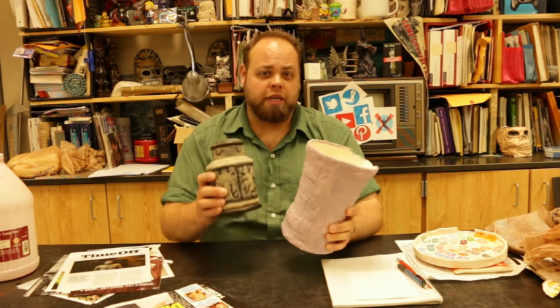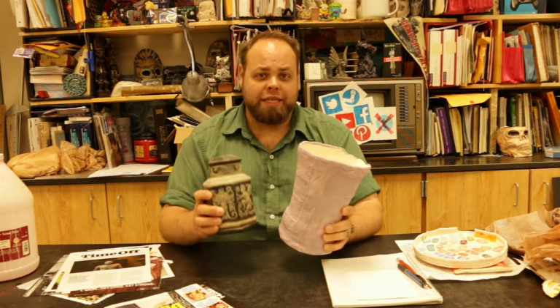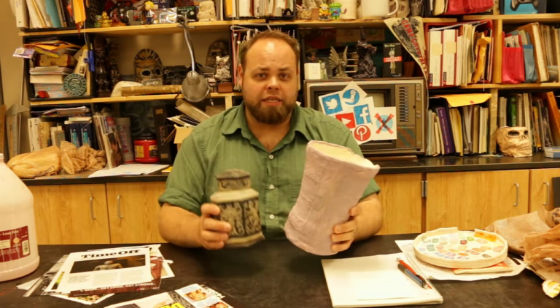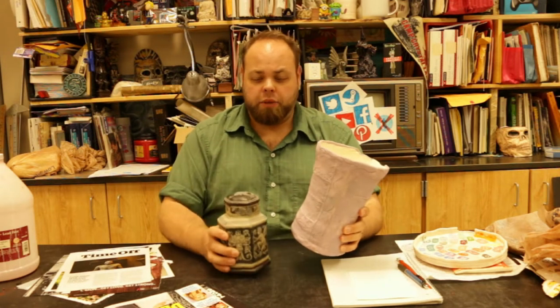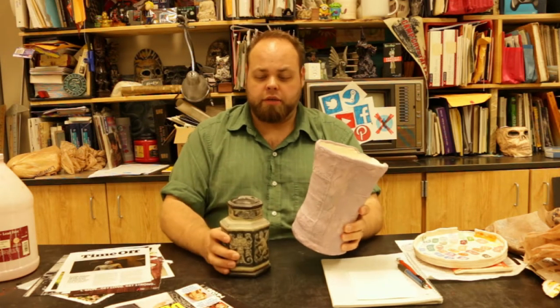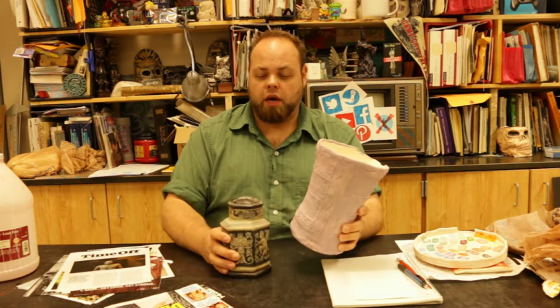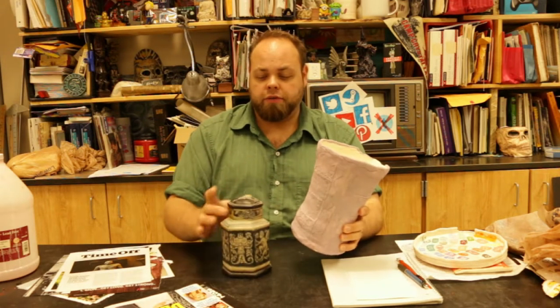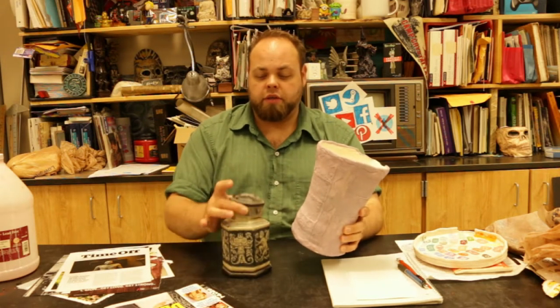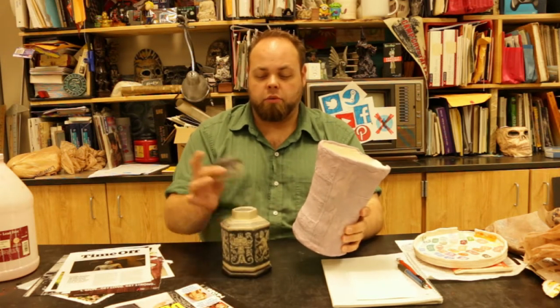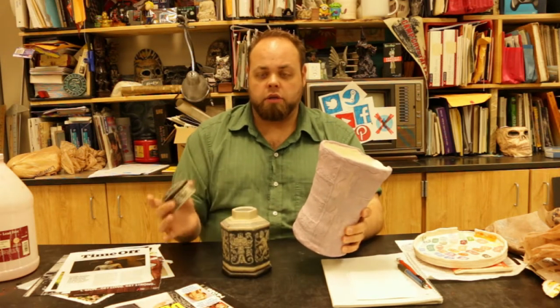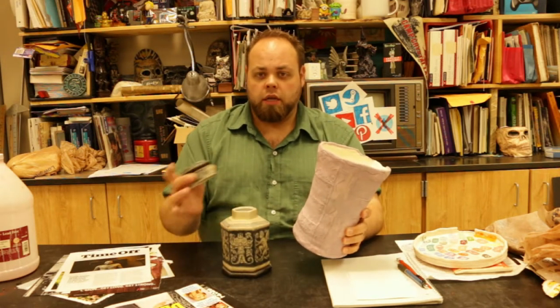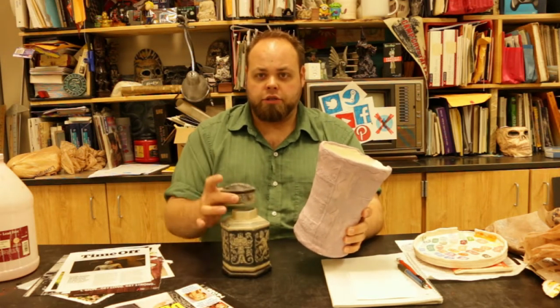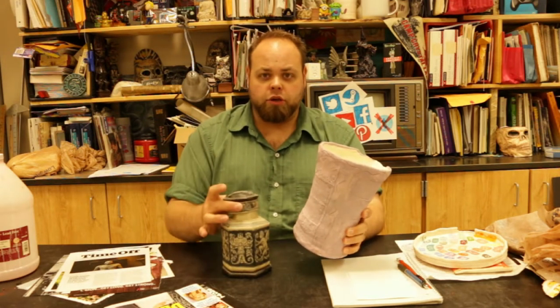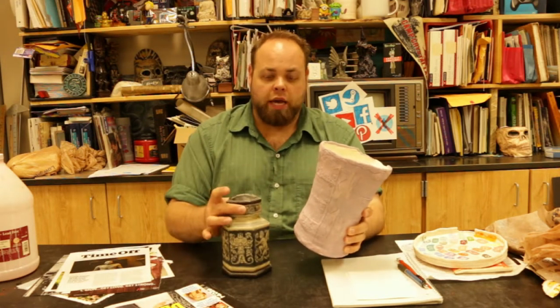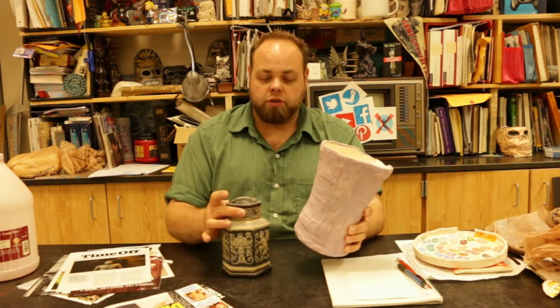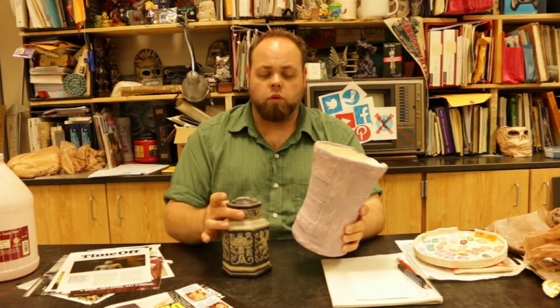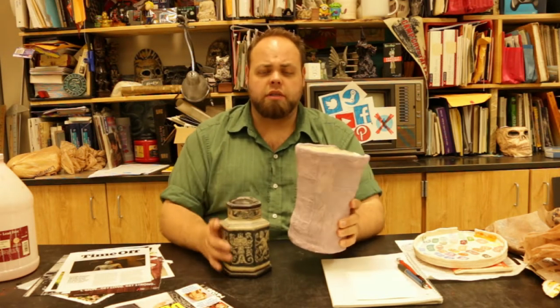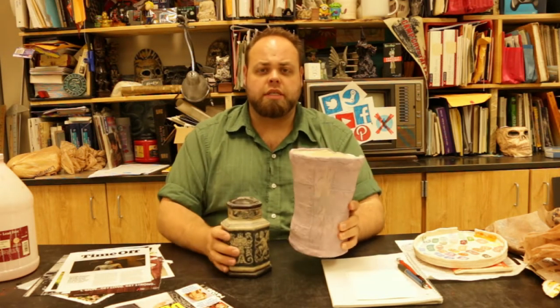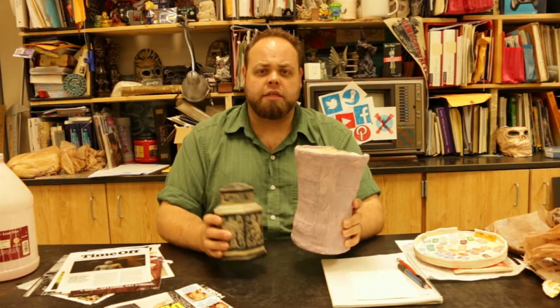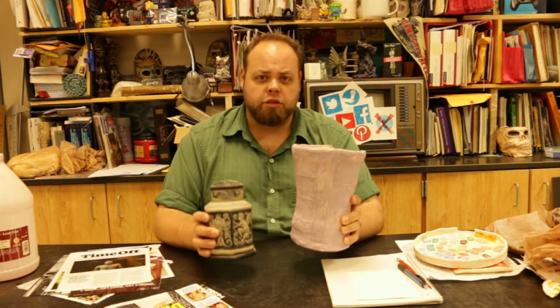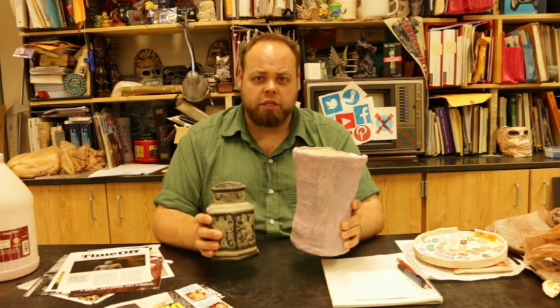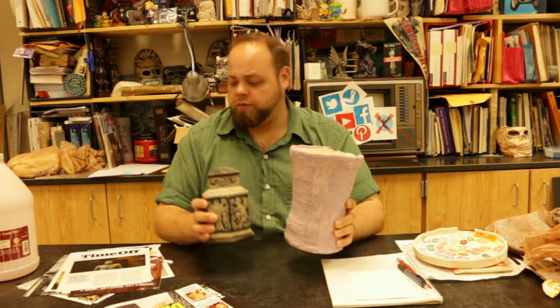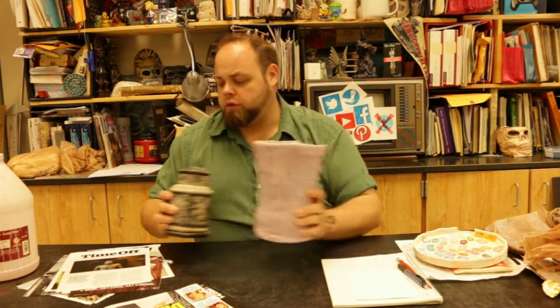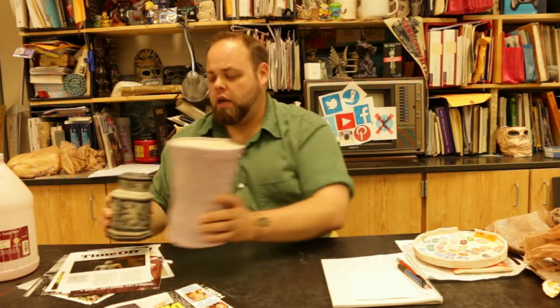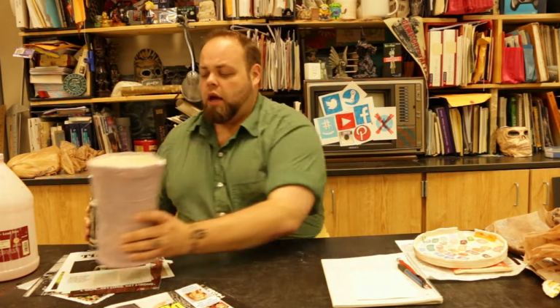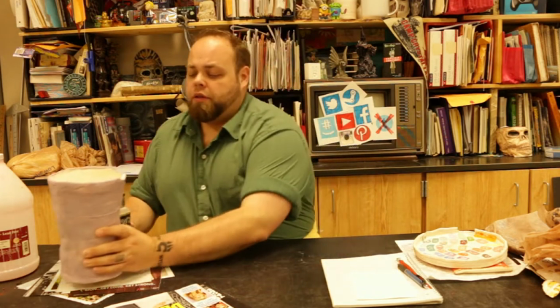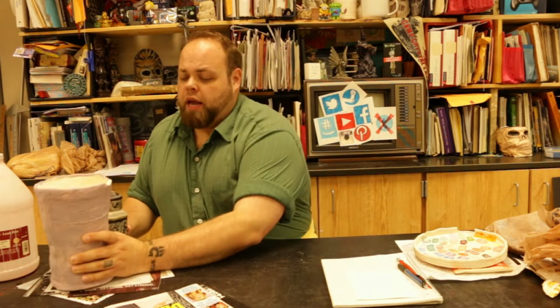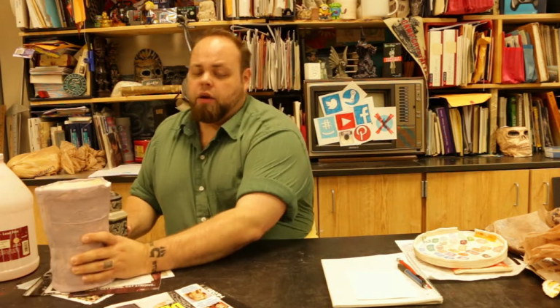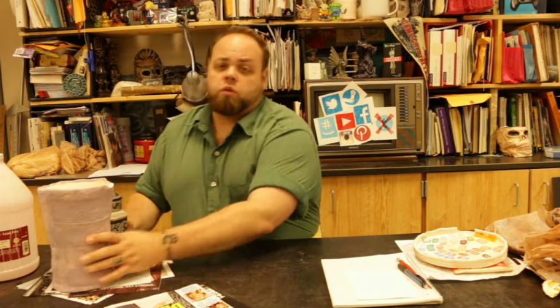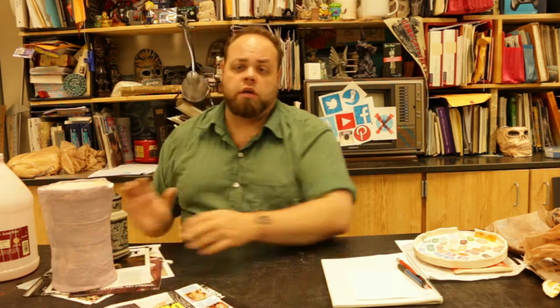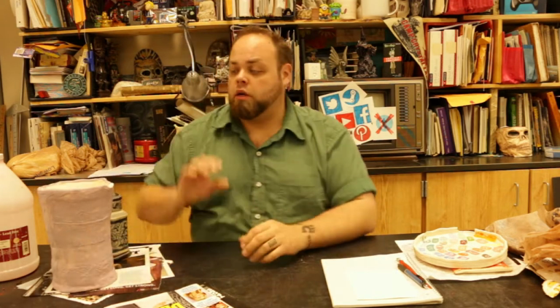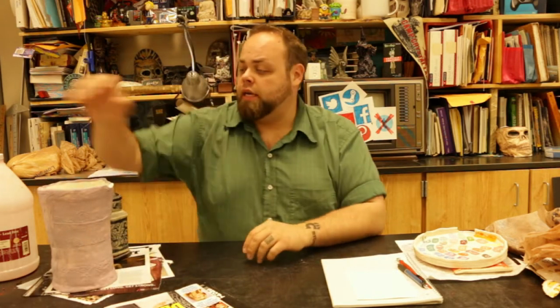Now for these slab pieces, you guys do have to have a slab vase as well as a lidded piece off of the slab roller that you're creating. So work on the designs in your sketchbook first. Other than that, you guys are working on glaze.